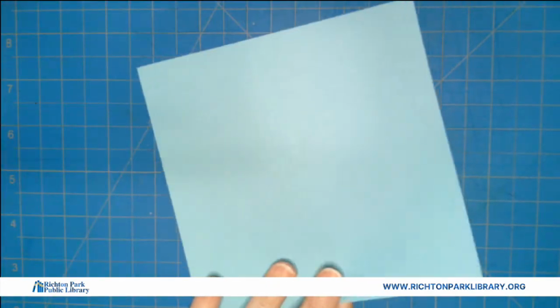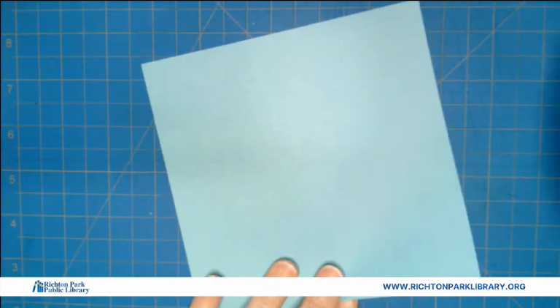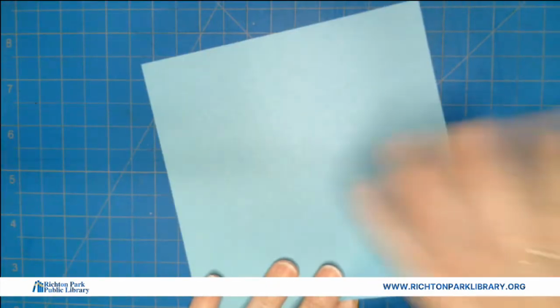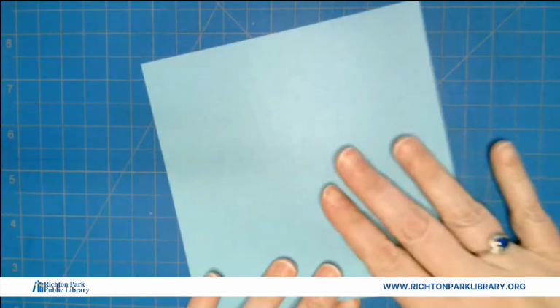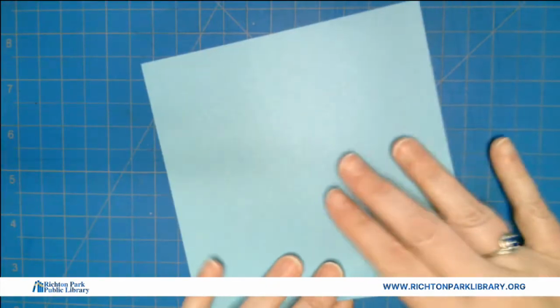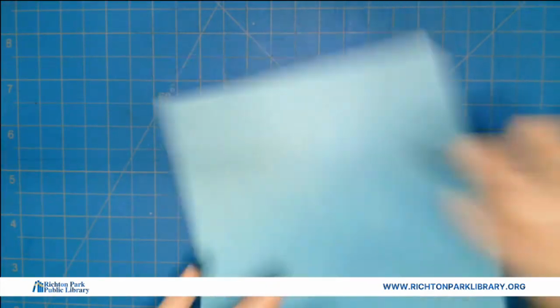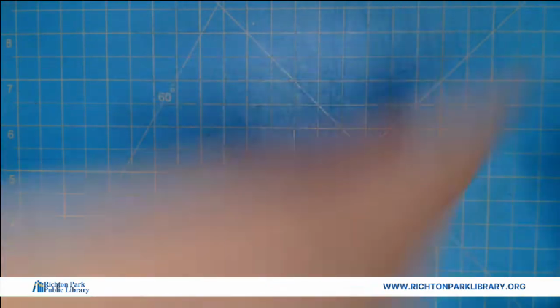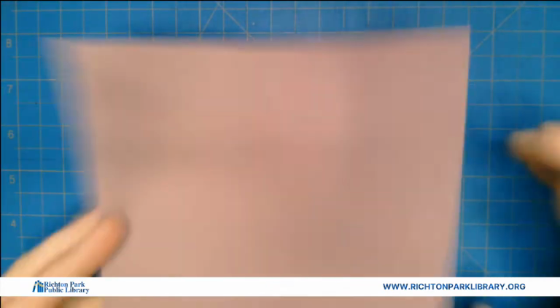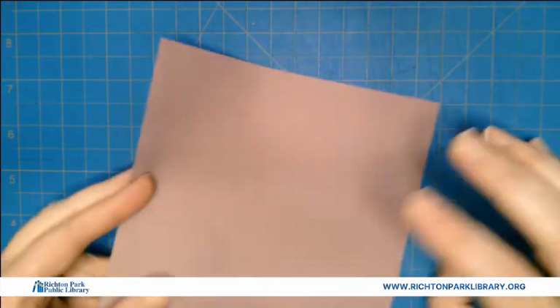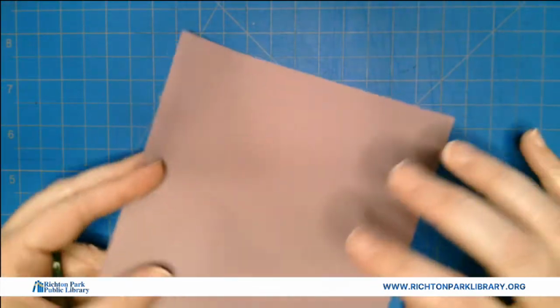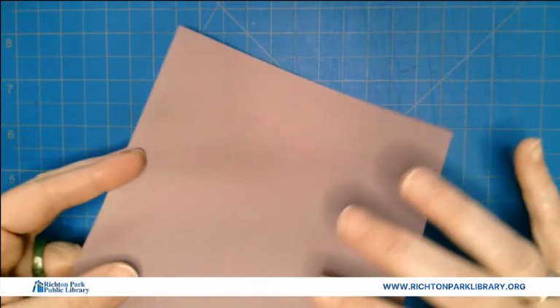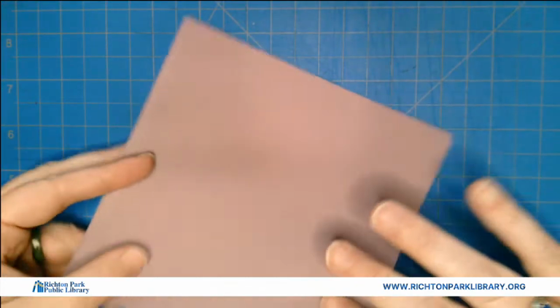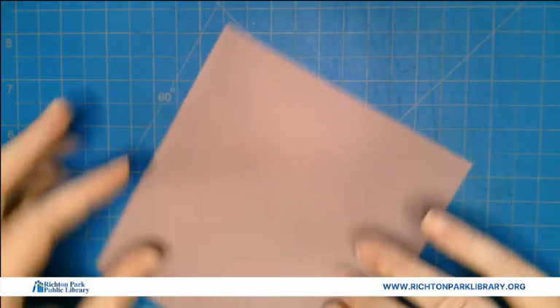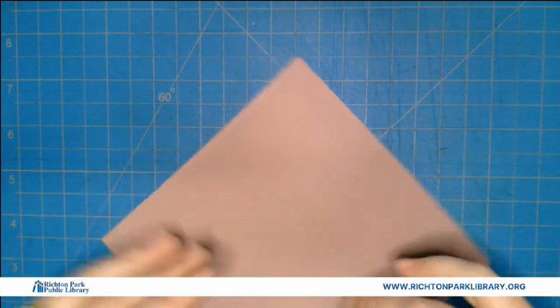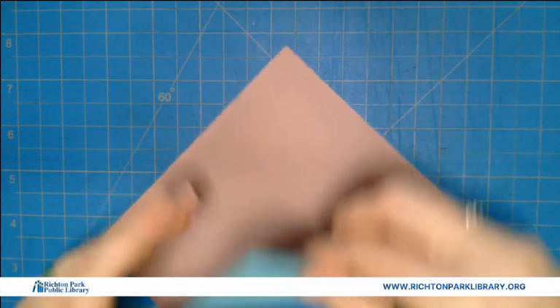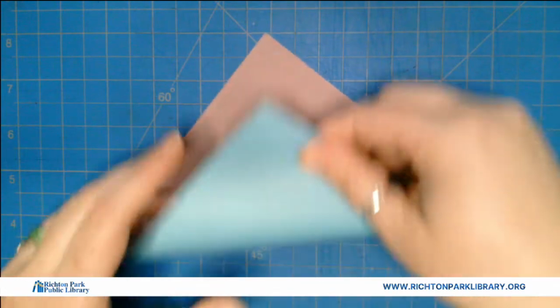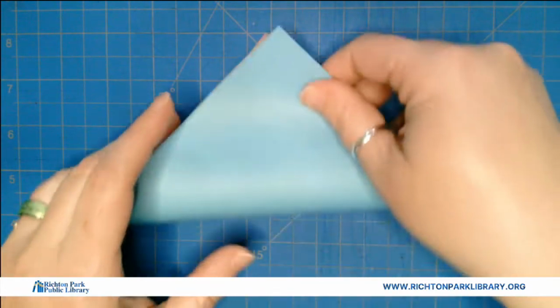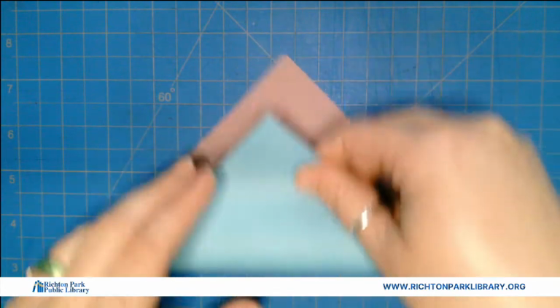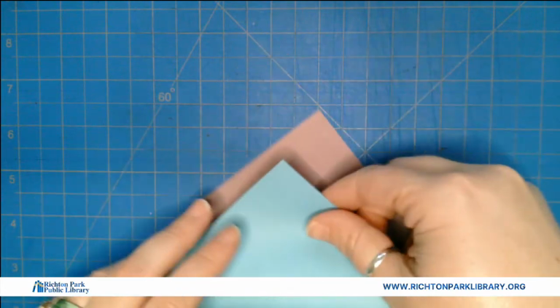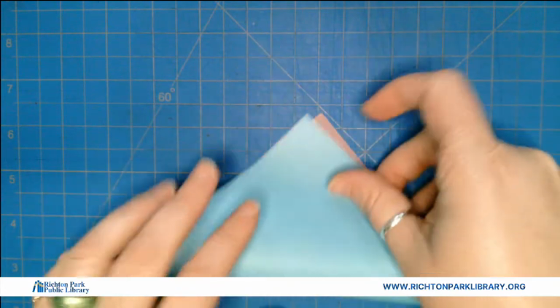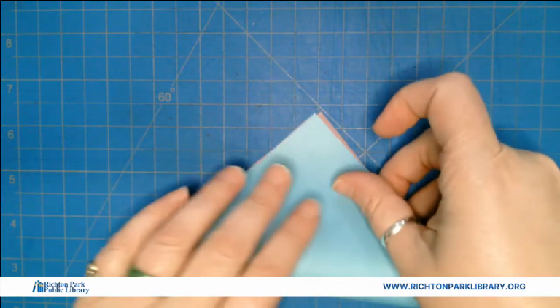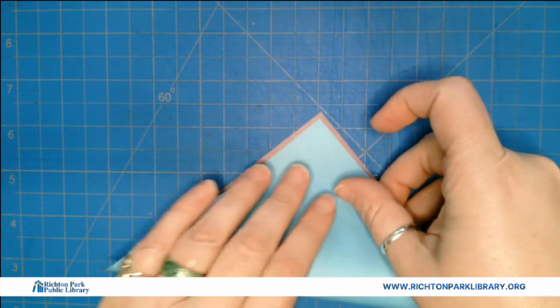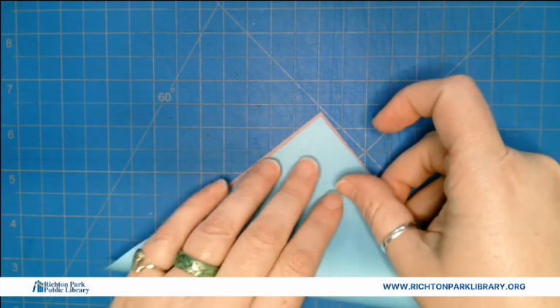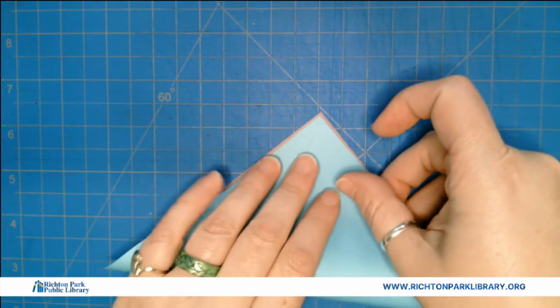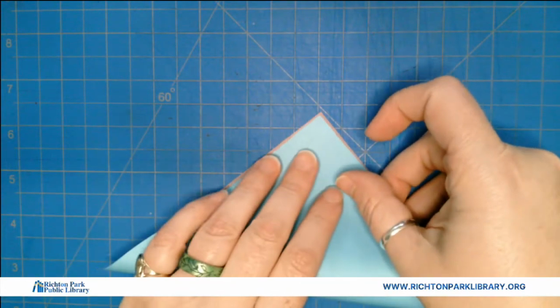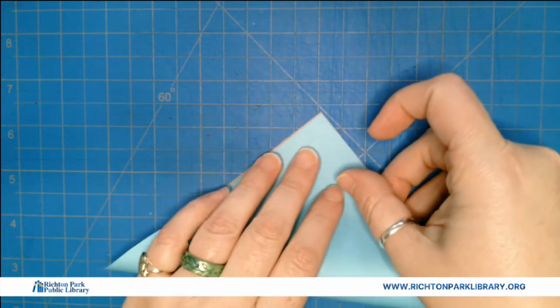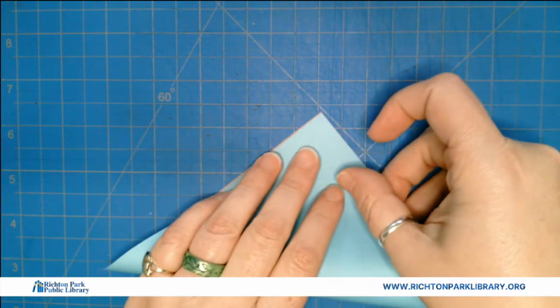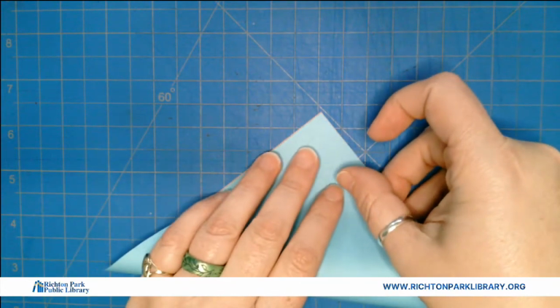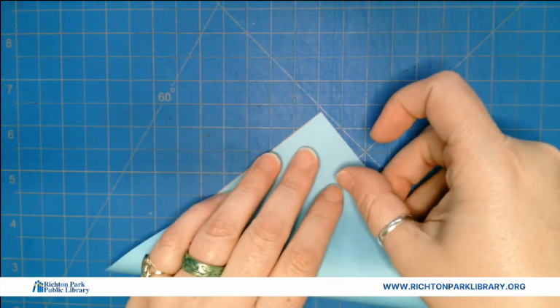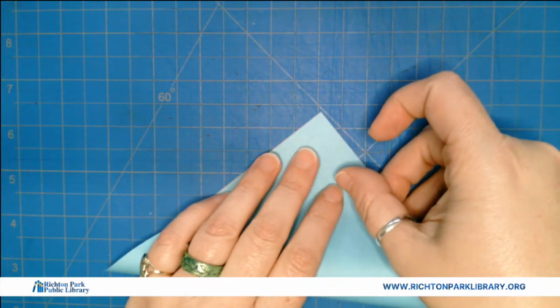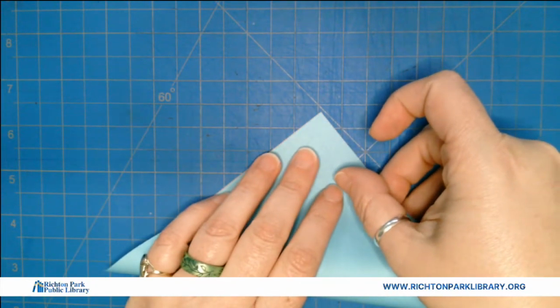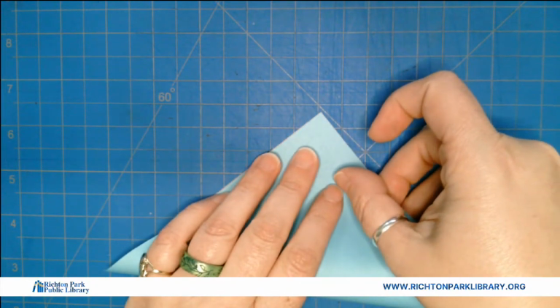Let's start with our paper. We're gonna fold it corner to corner diagonally.